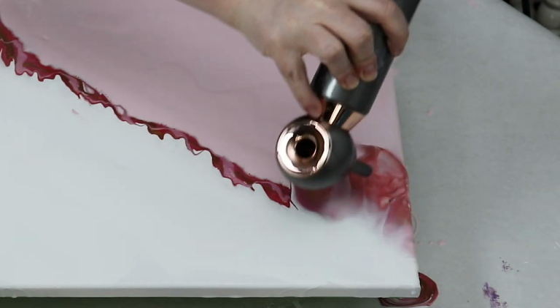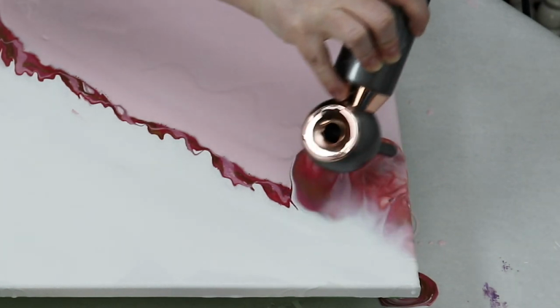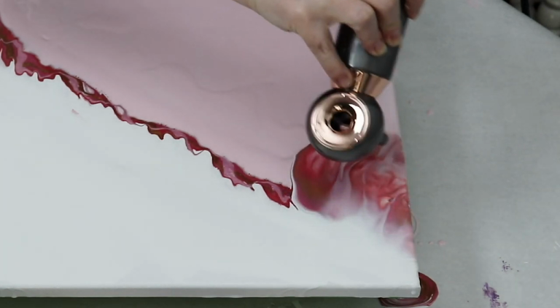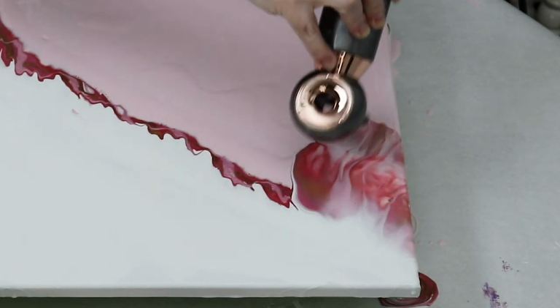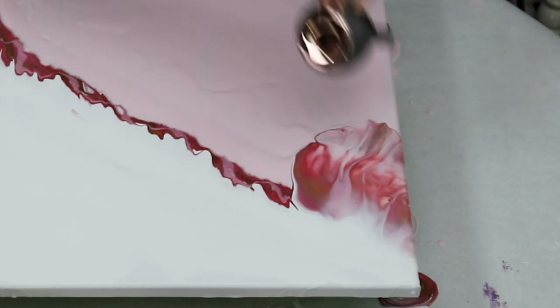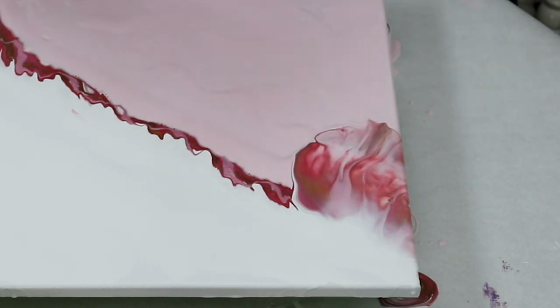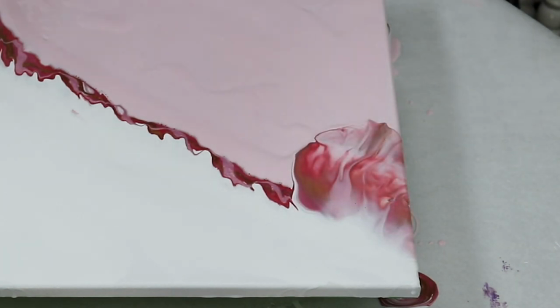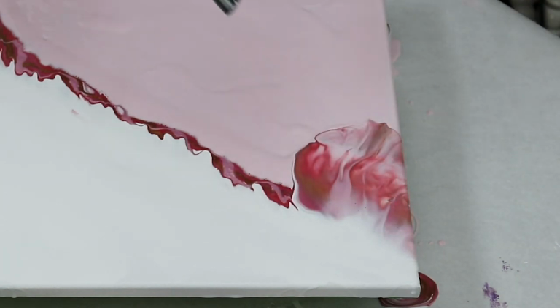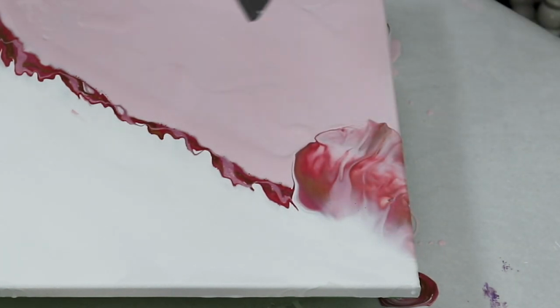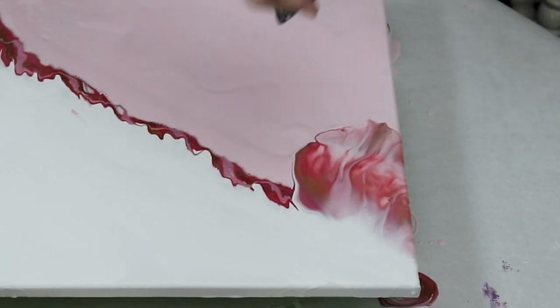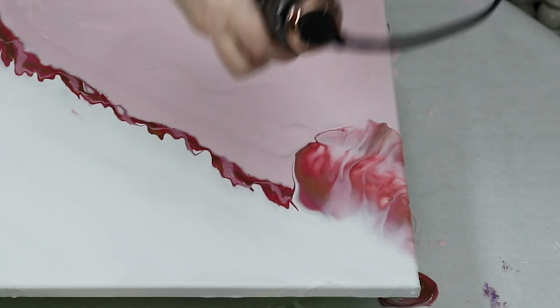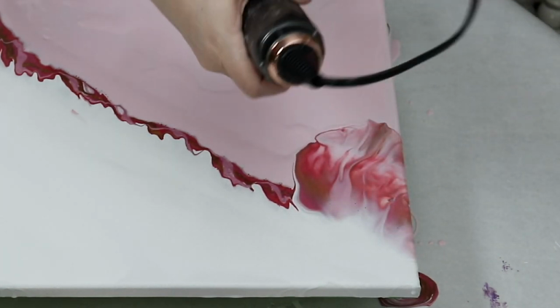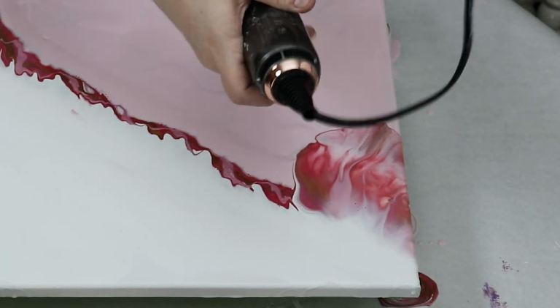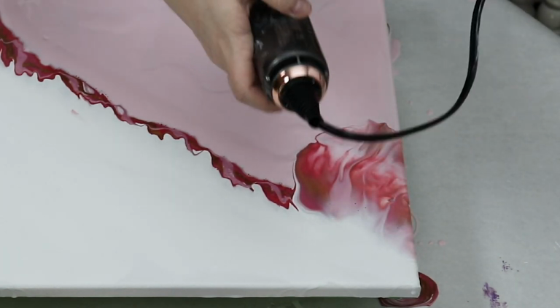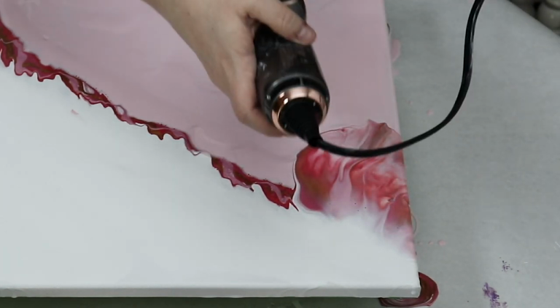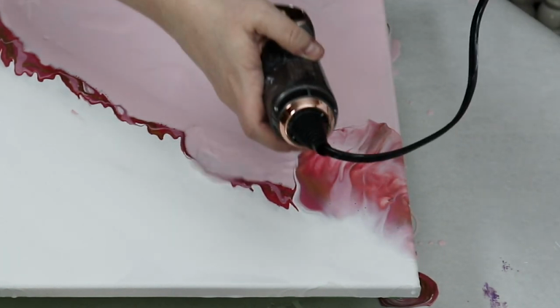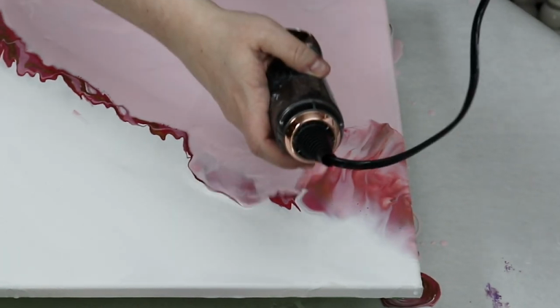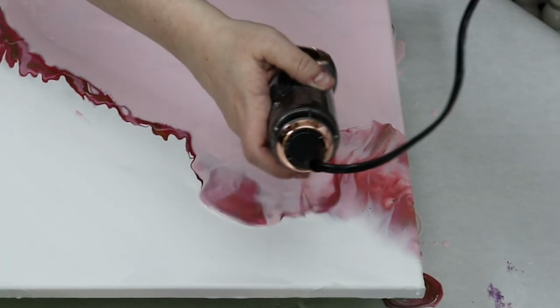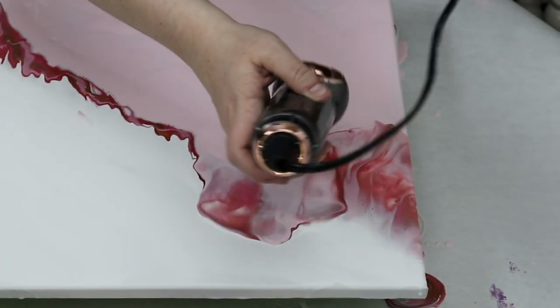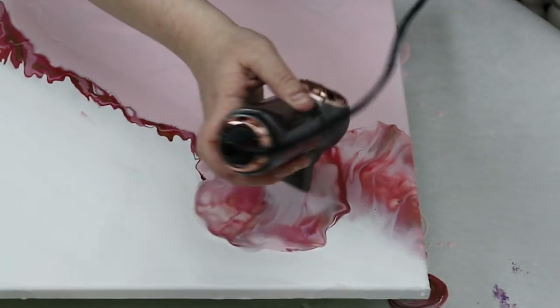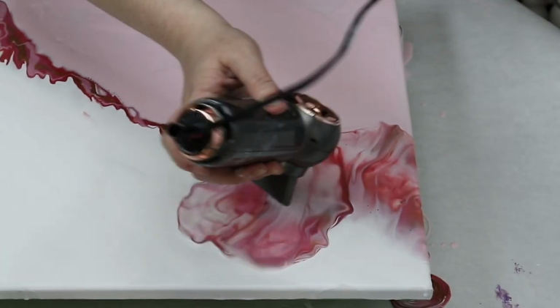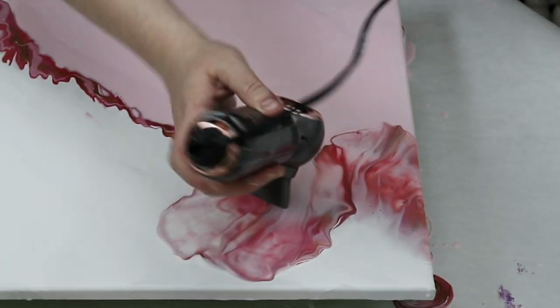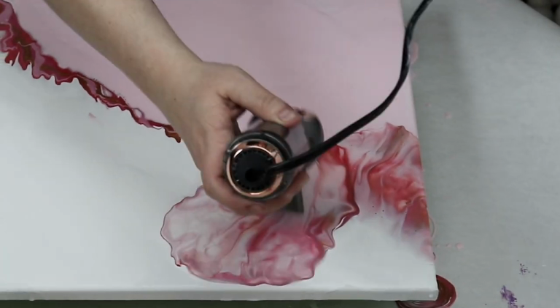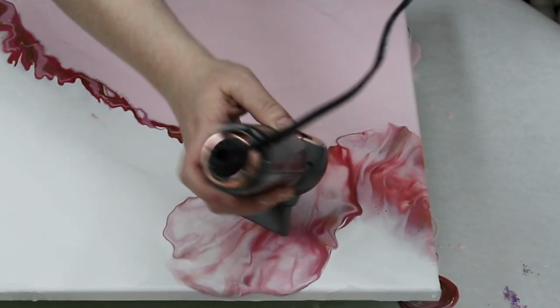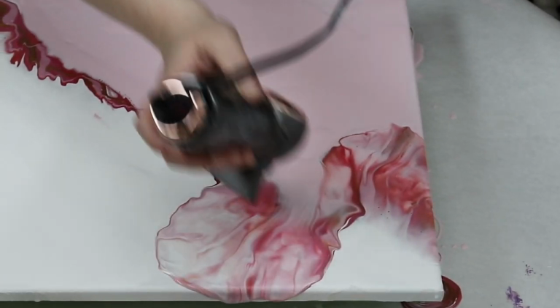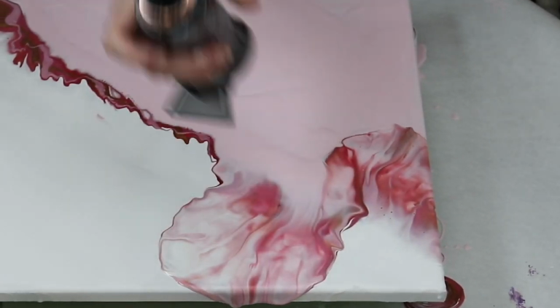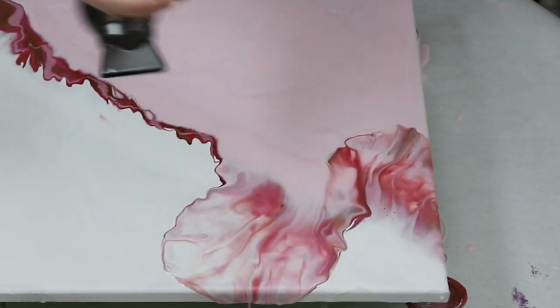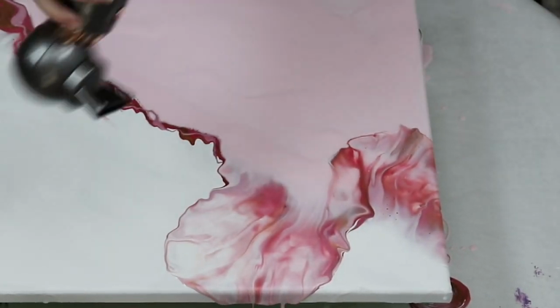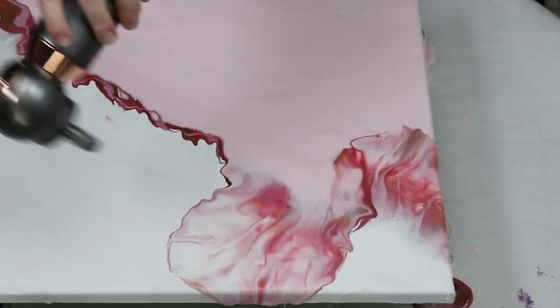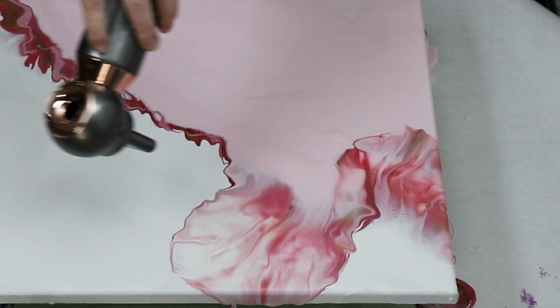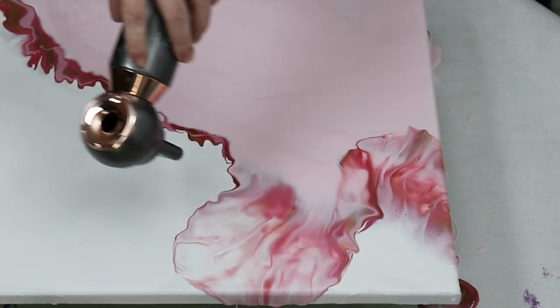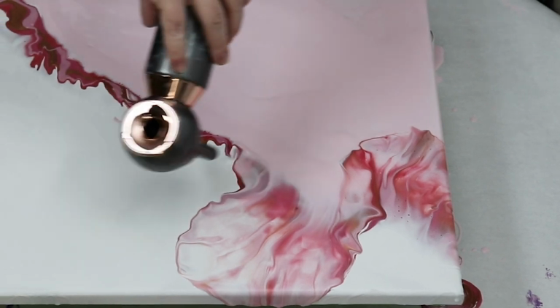Once I had my colors down, I just used my hairdryer to gently blow them out.